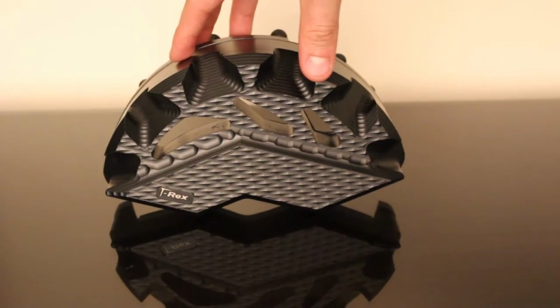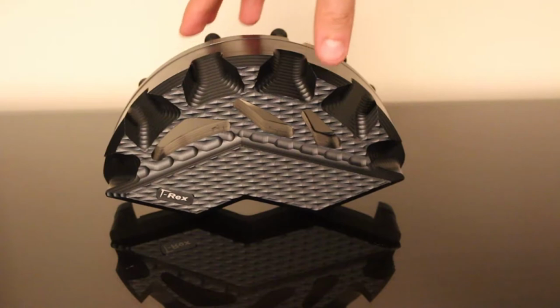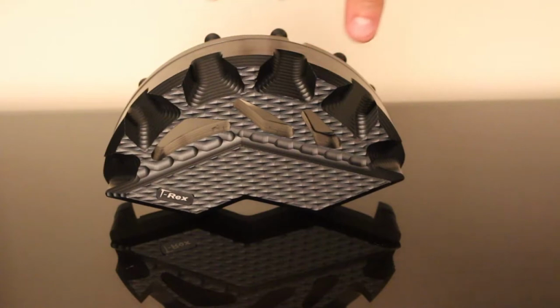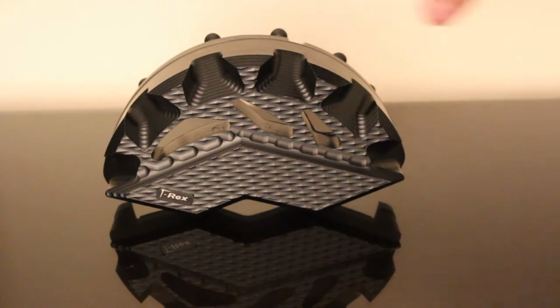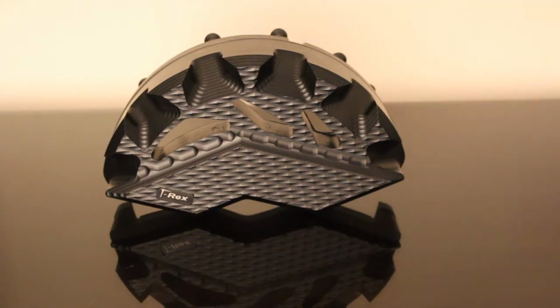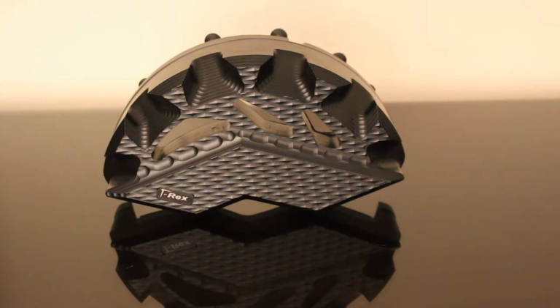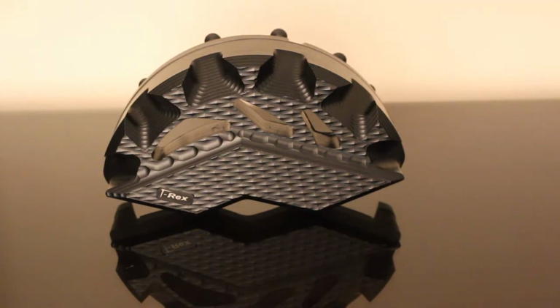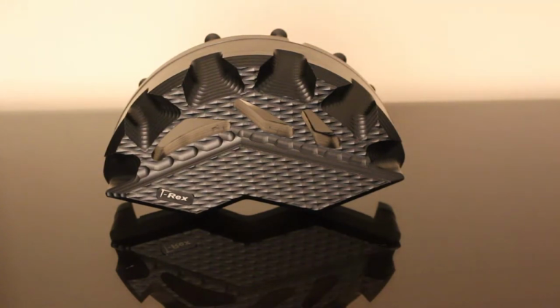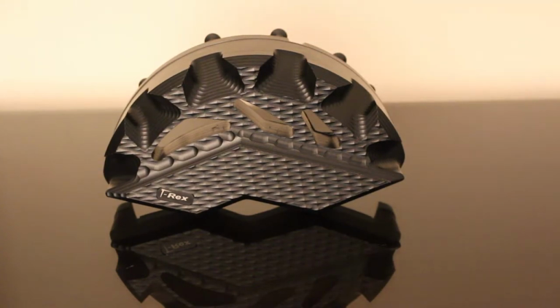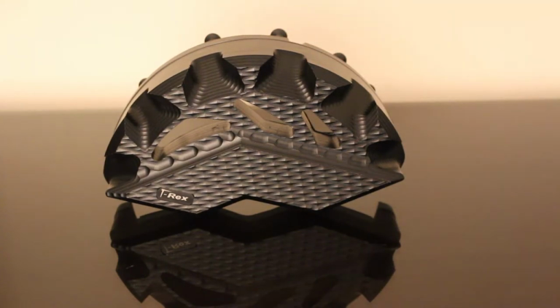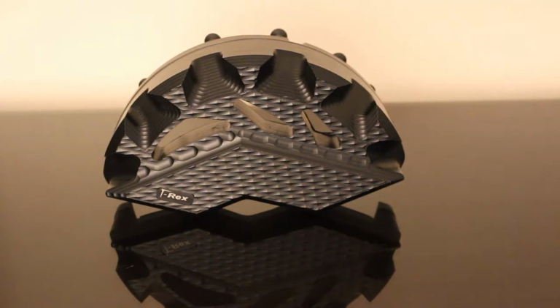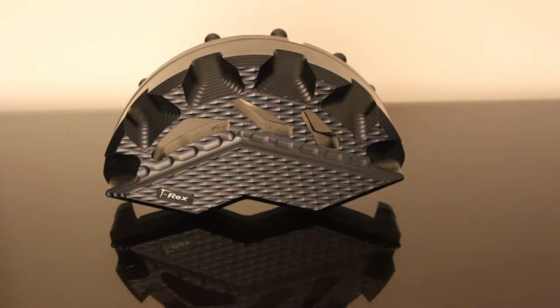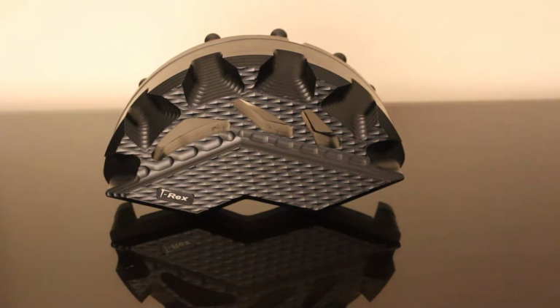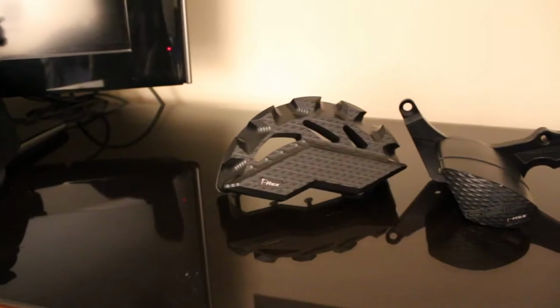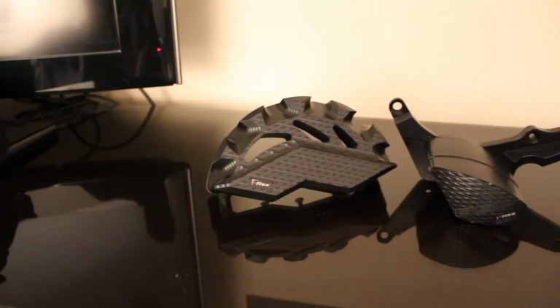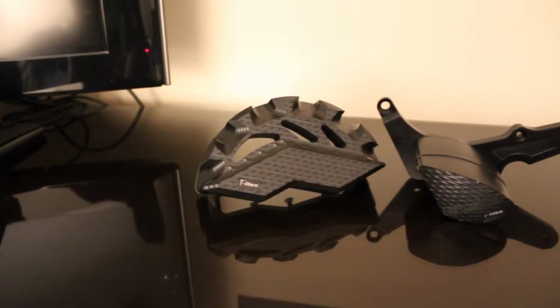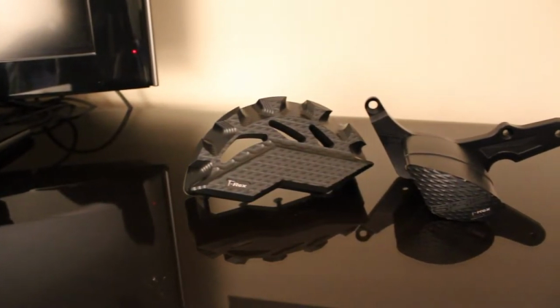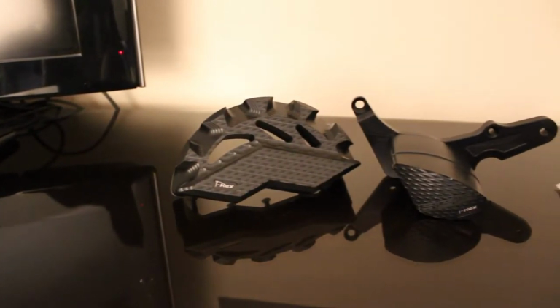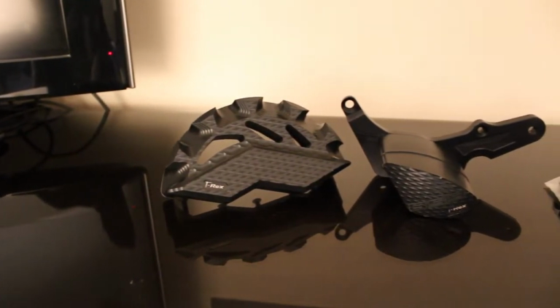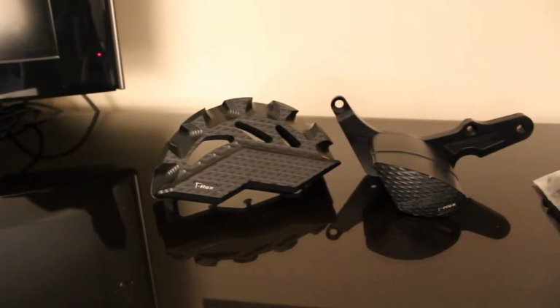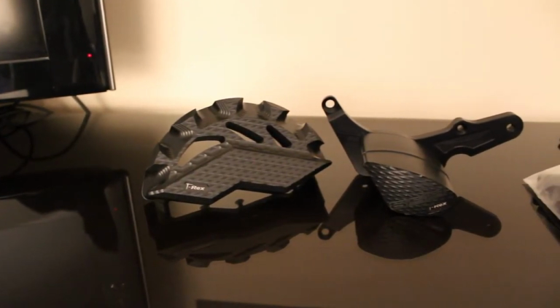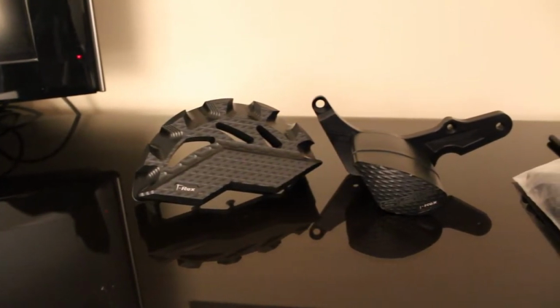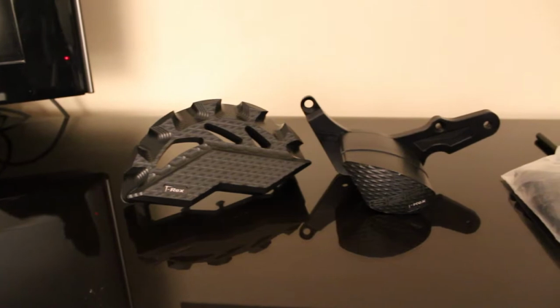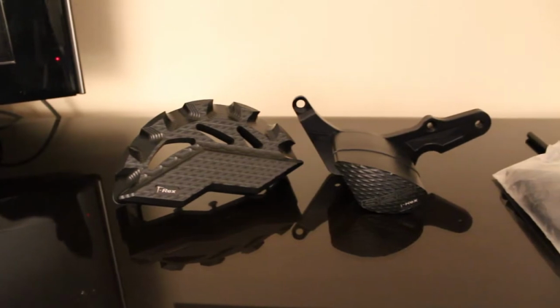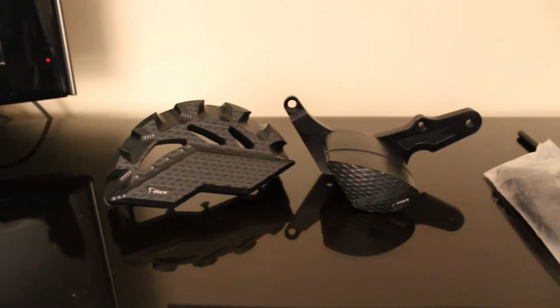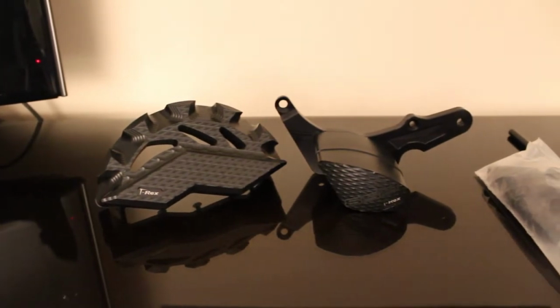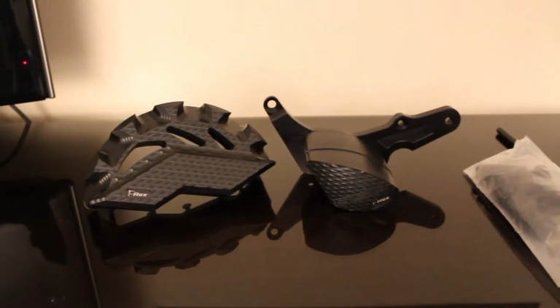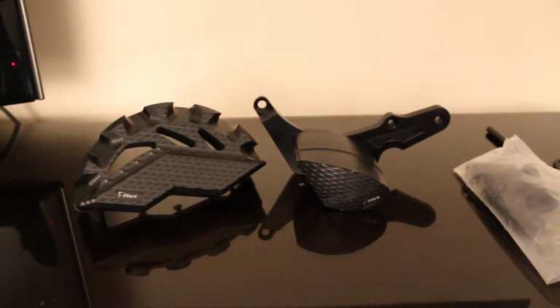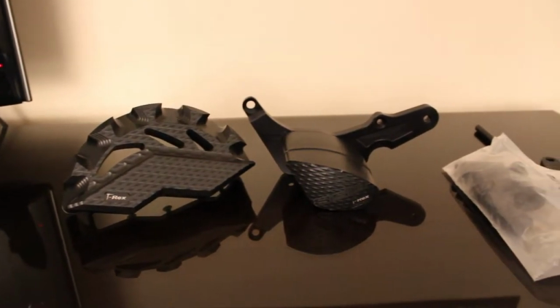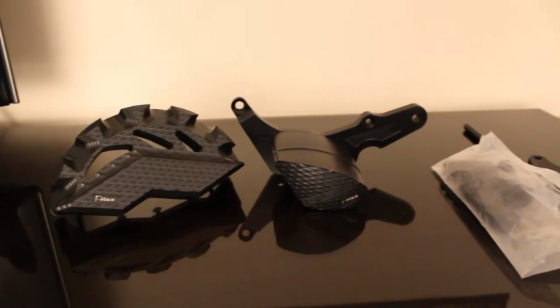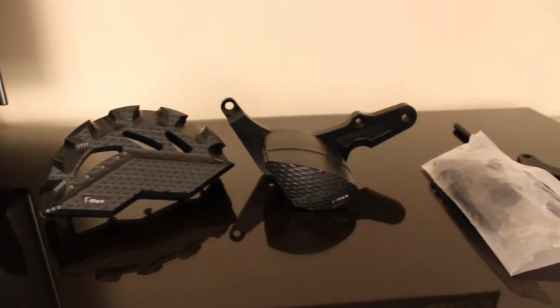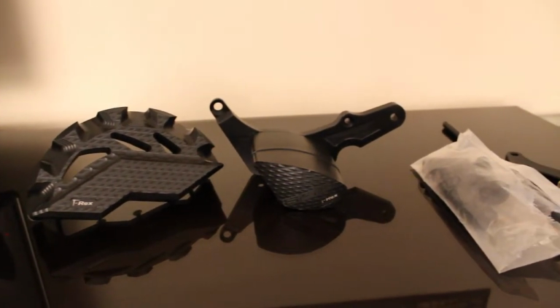And number two, it's a no-cut installation, which is key for me. I didn't want to cut into my fairings and do anything like that, so I decided to go ahead with the T-Rex kit.